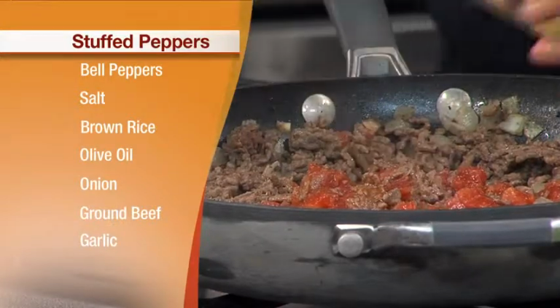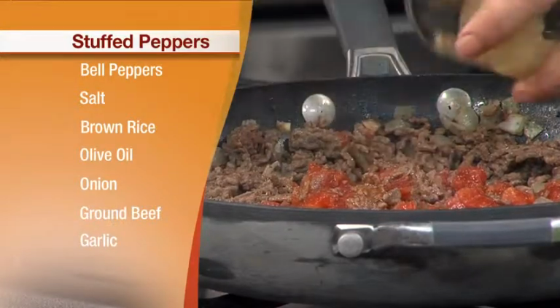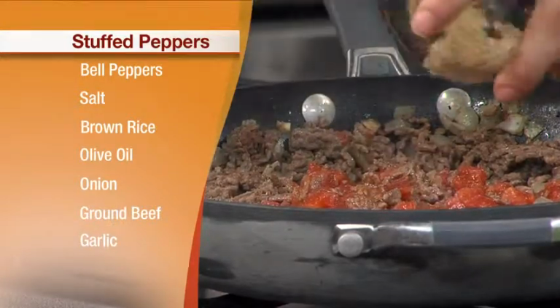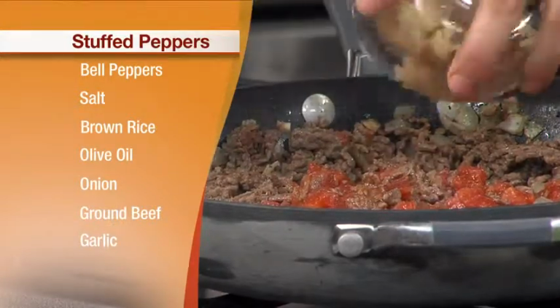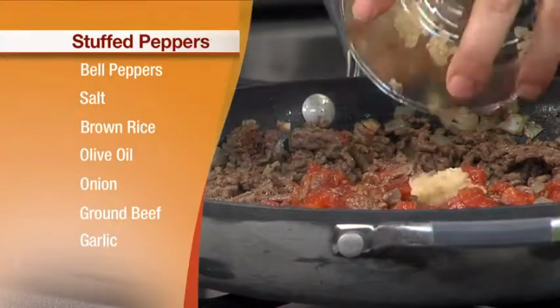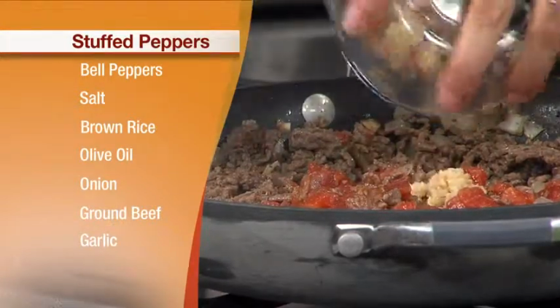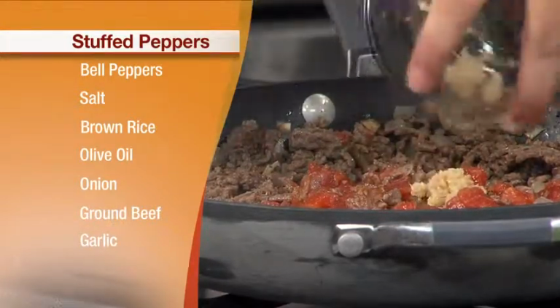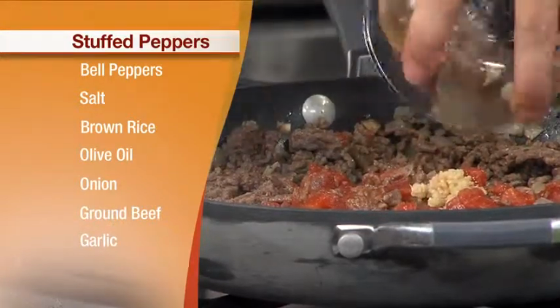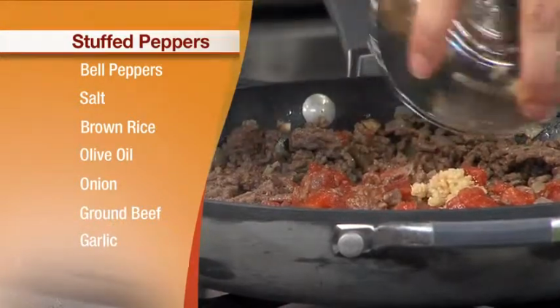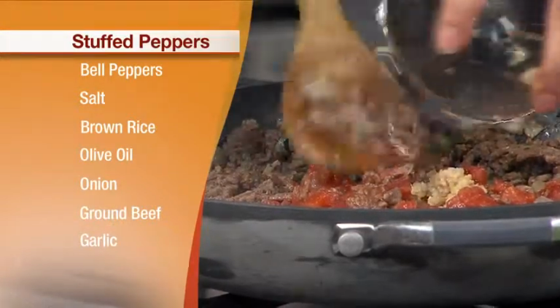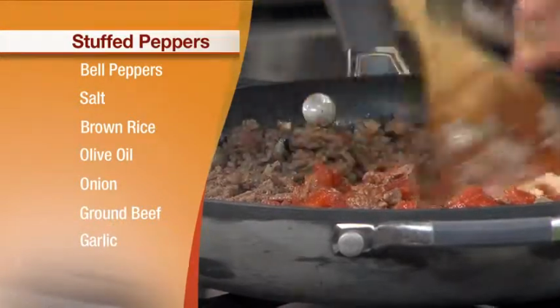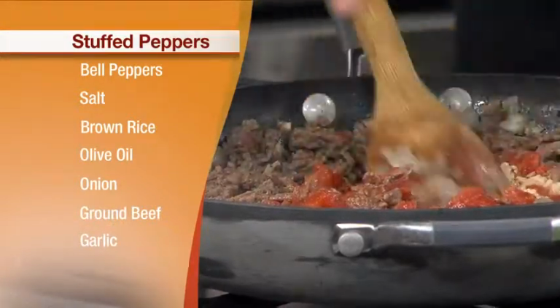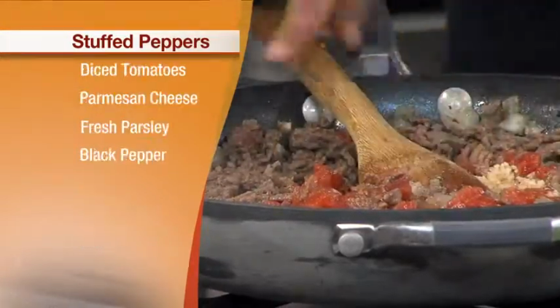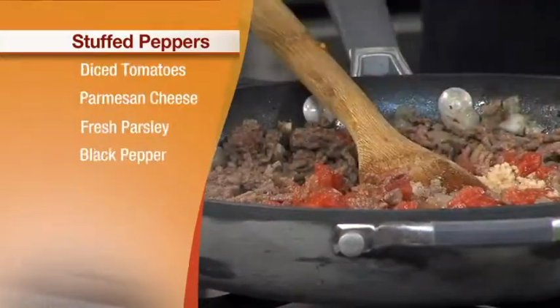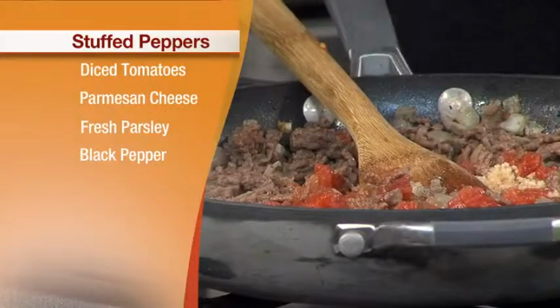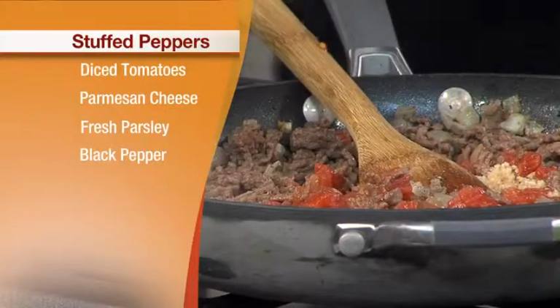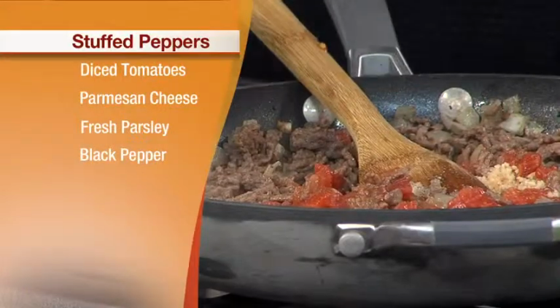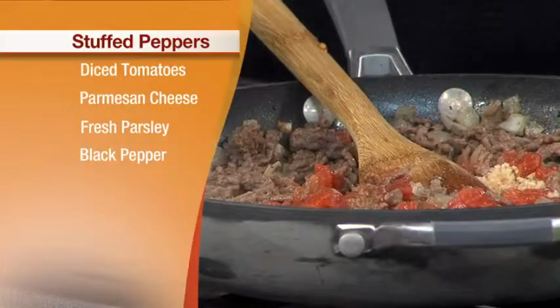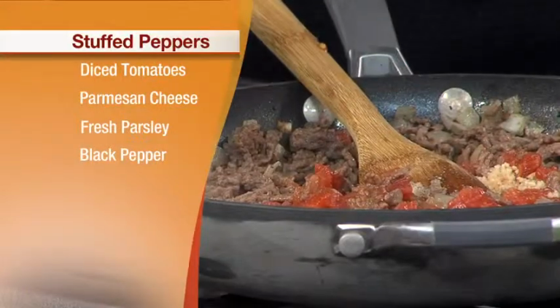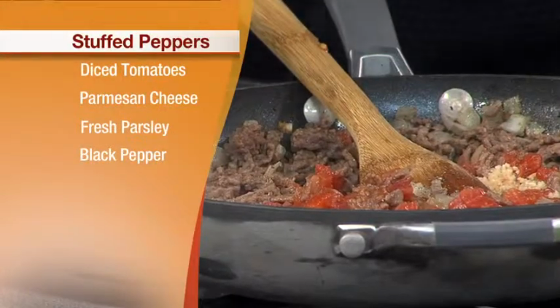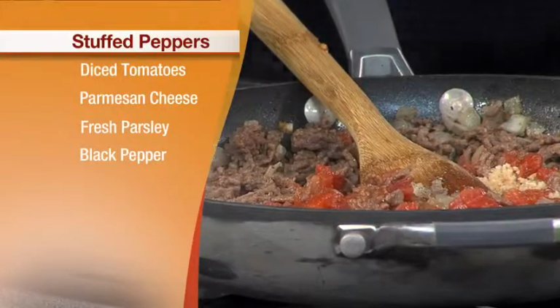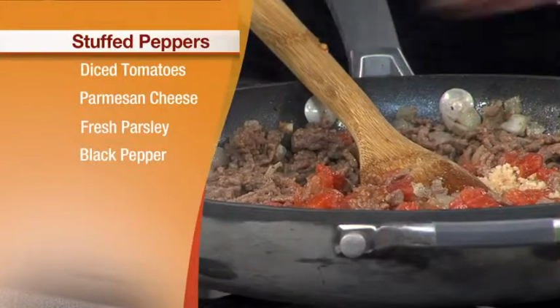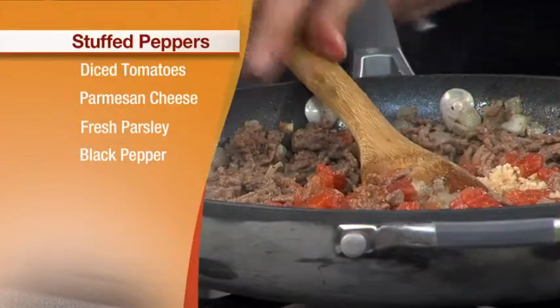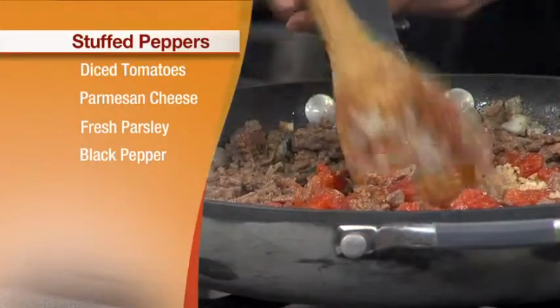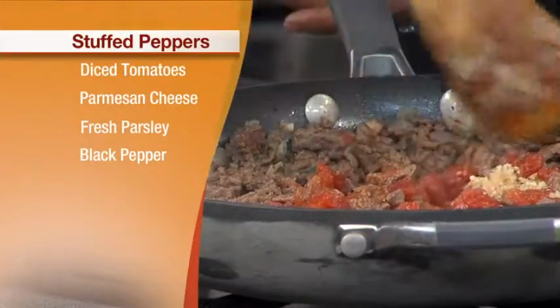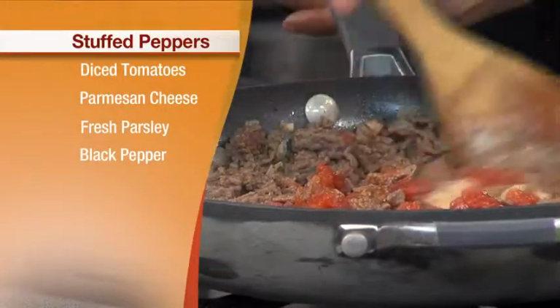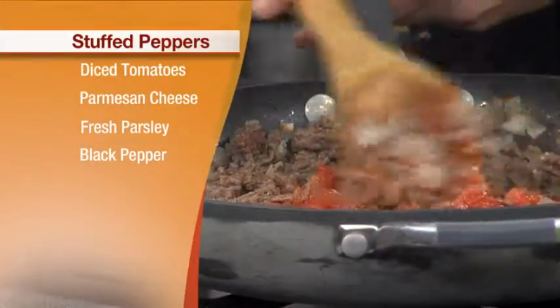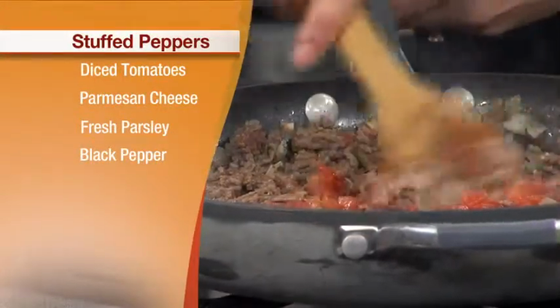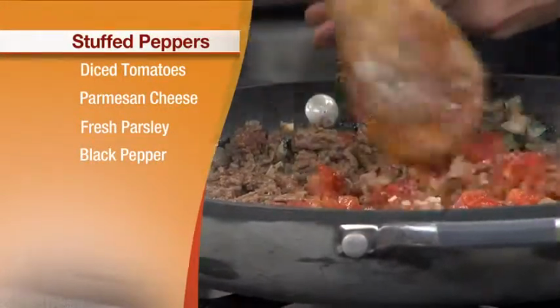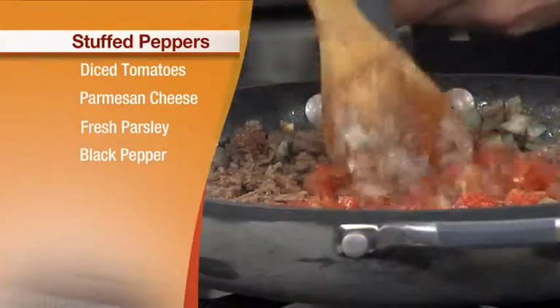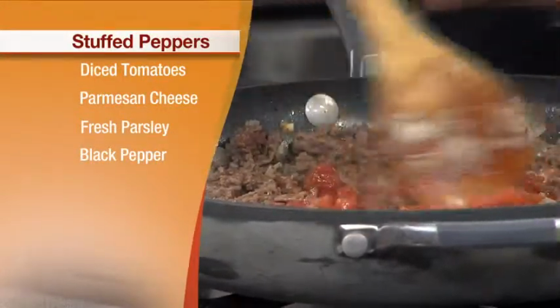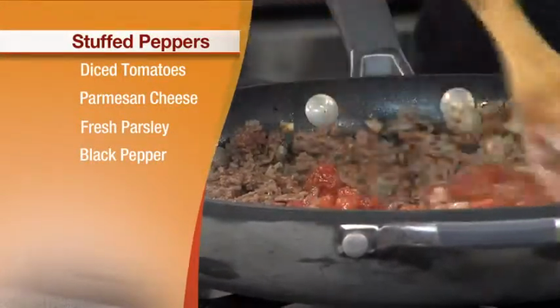Now we've got to add some garlic — fresh garlic. And we just give that a little bit of a stir.